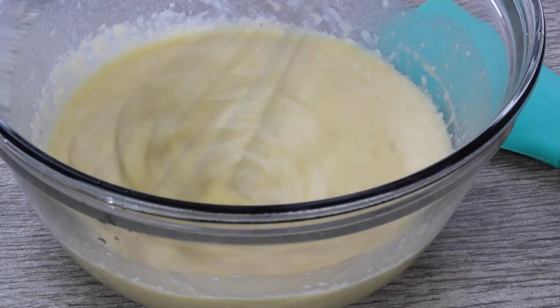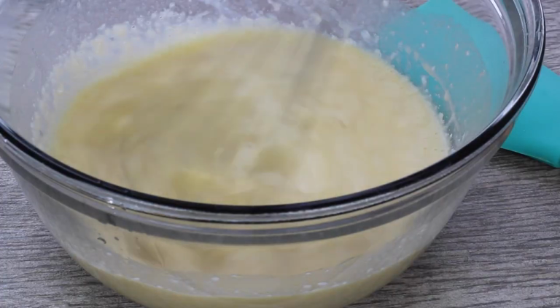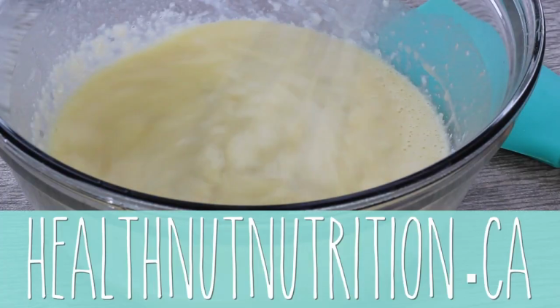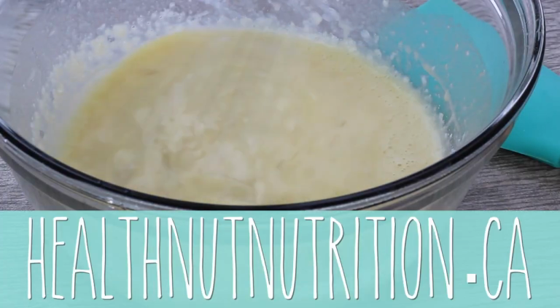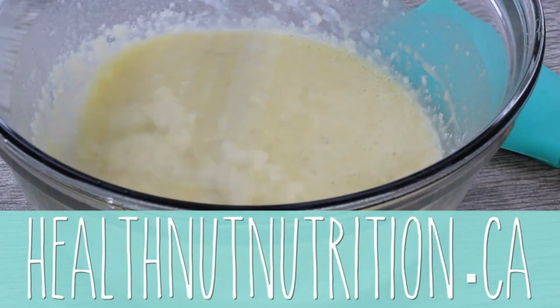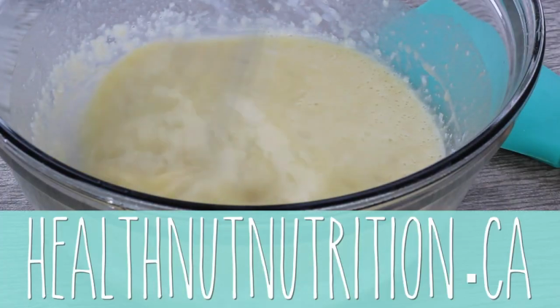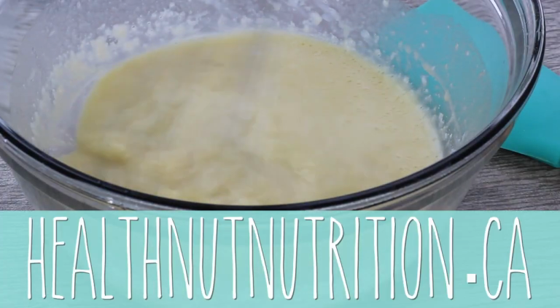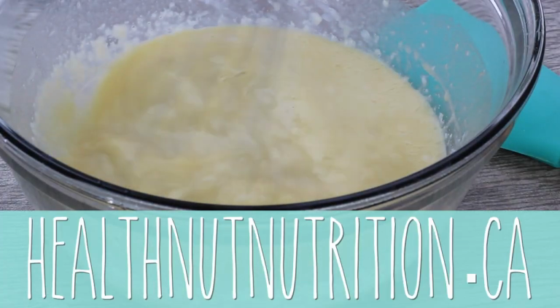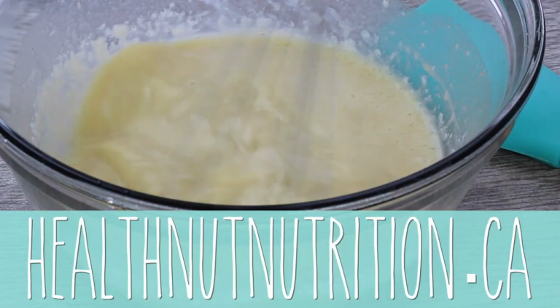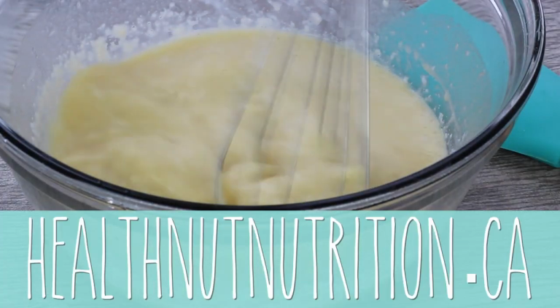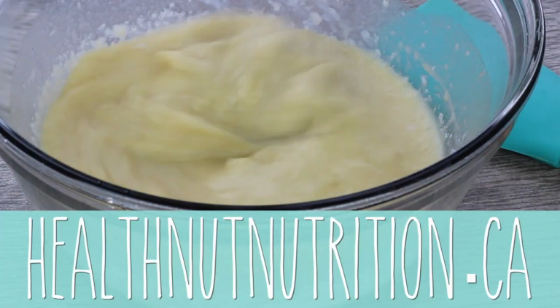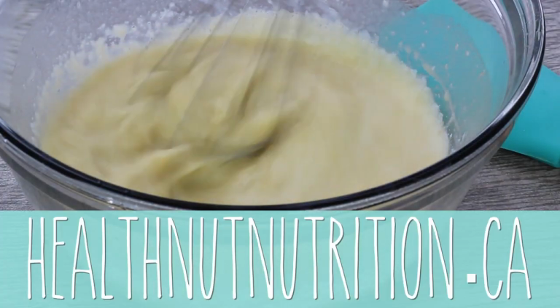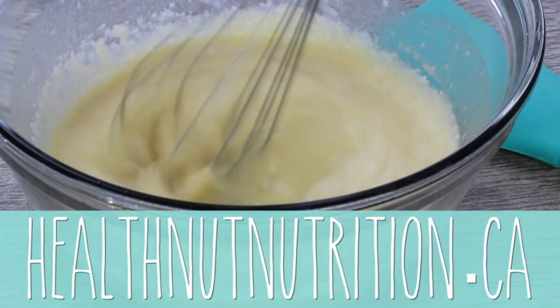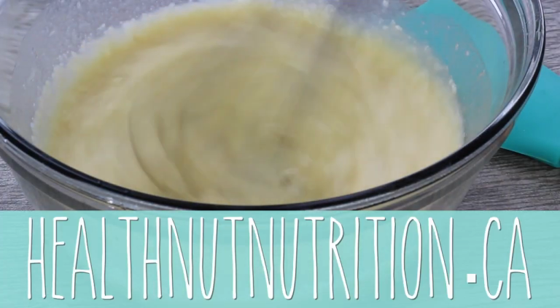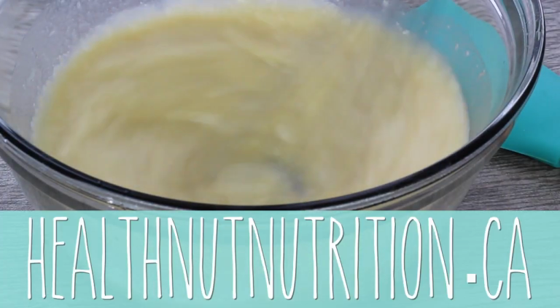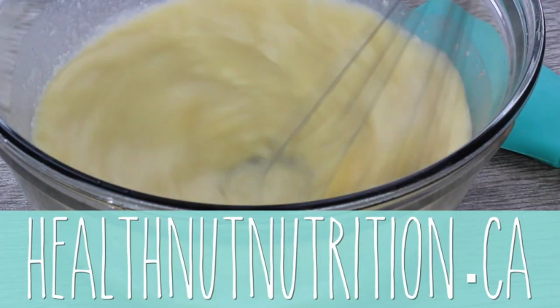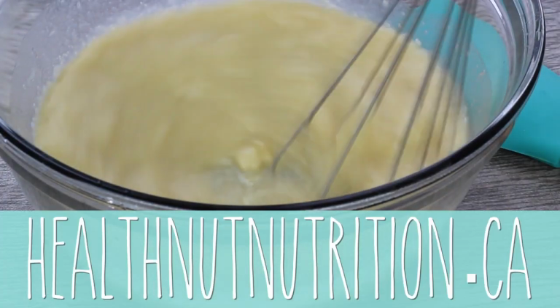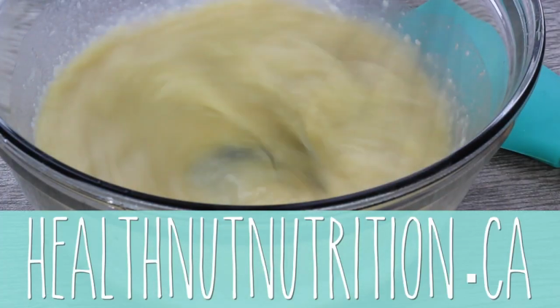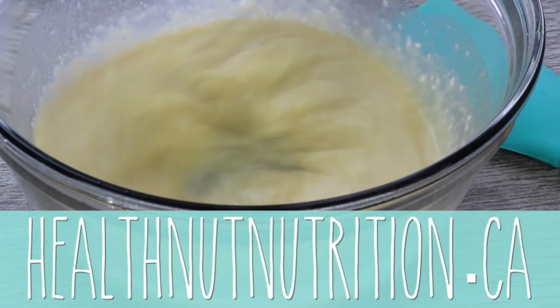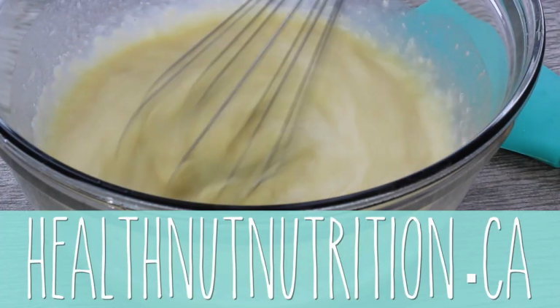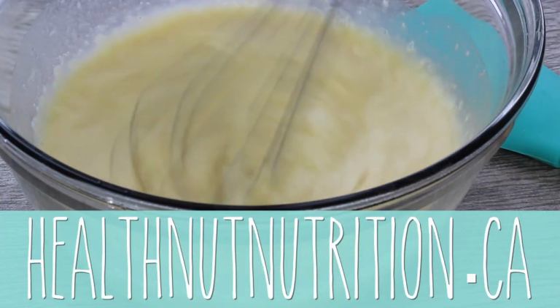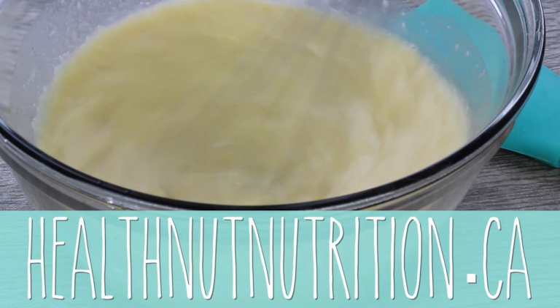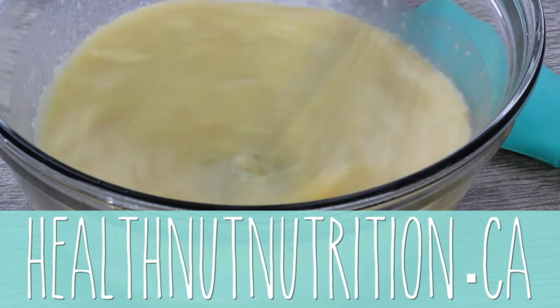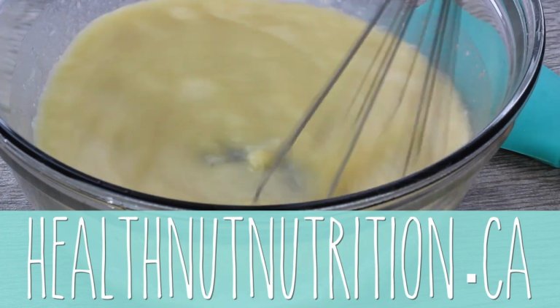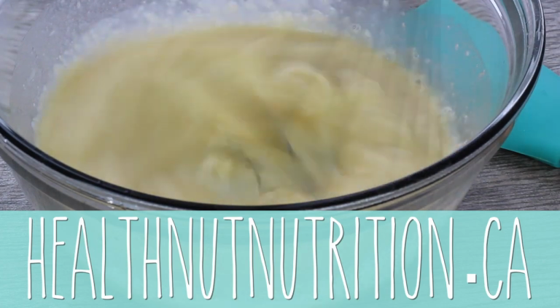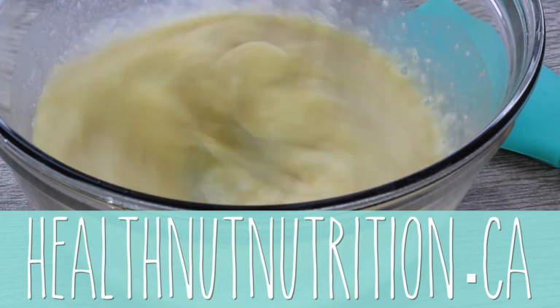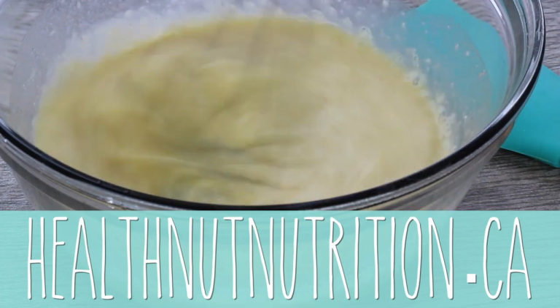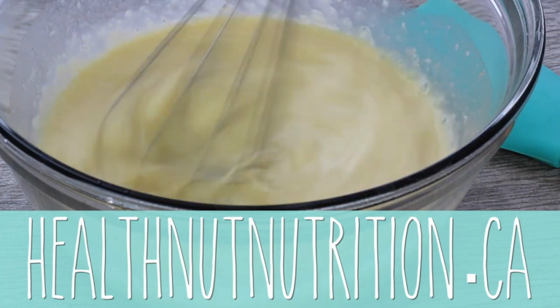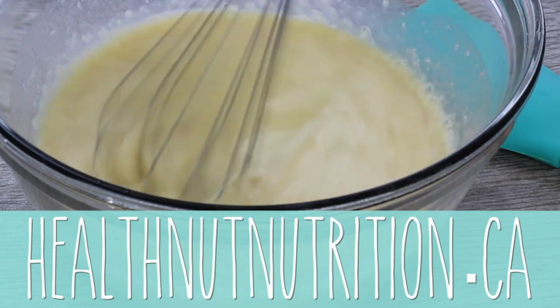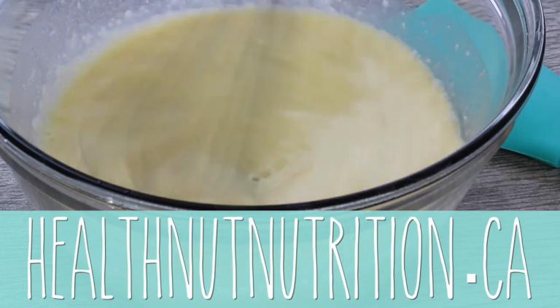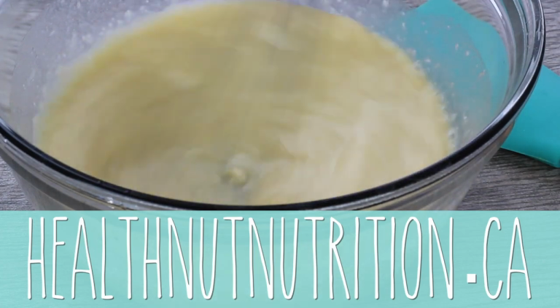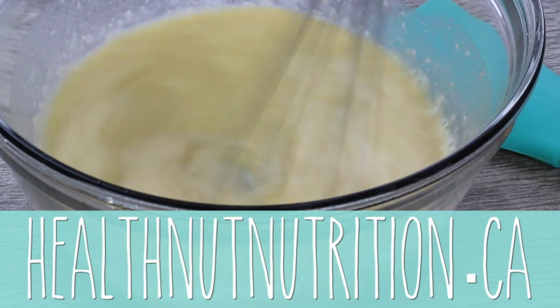Don't forget to head over to healthnutnutrition.ca for the full recipe — you can go ahead, print it, save it, or share it with a friend.